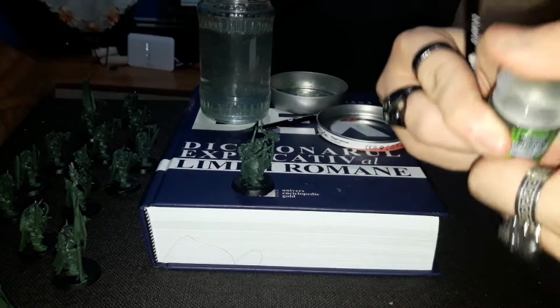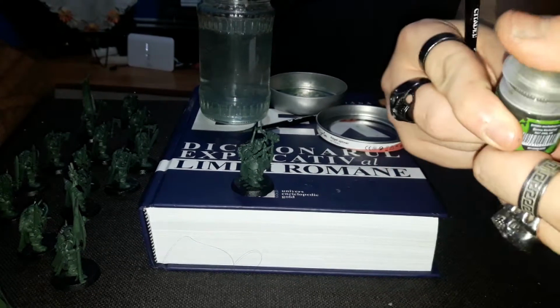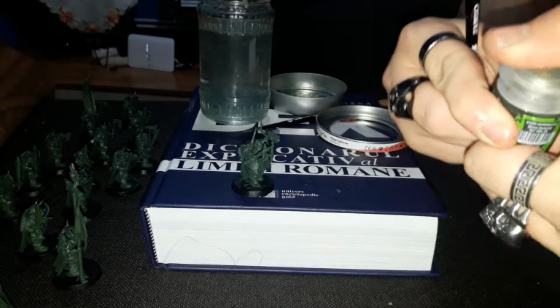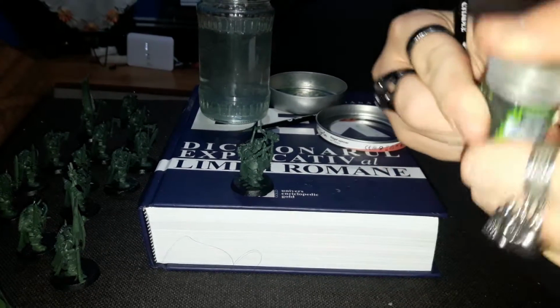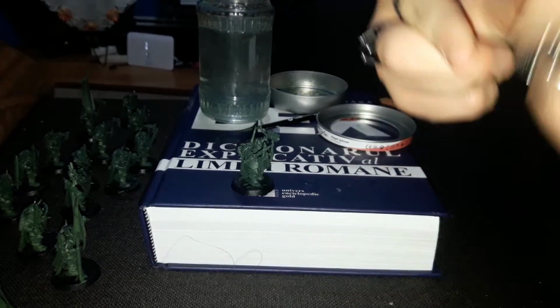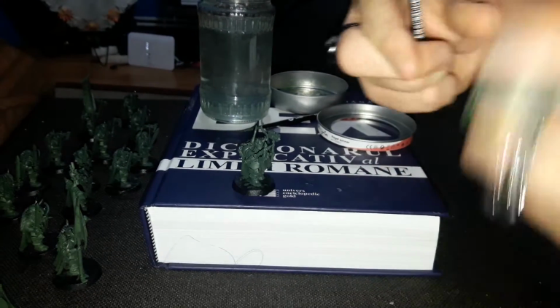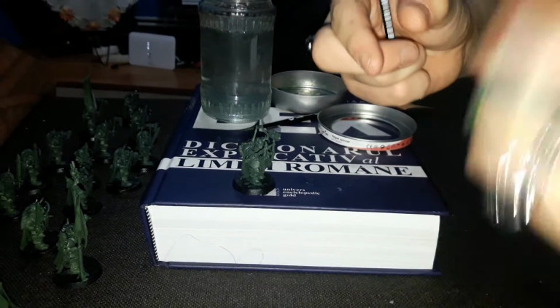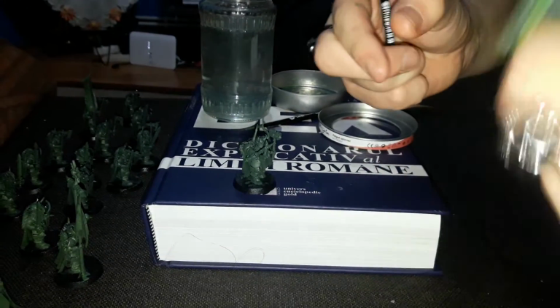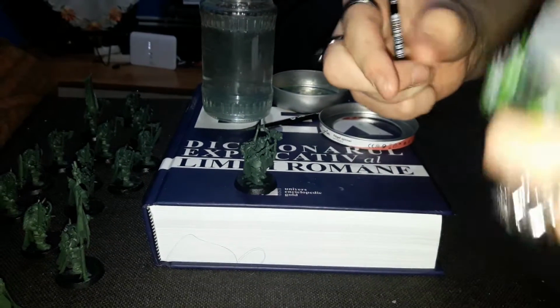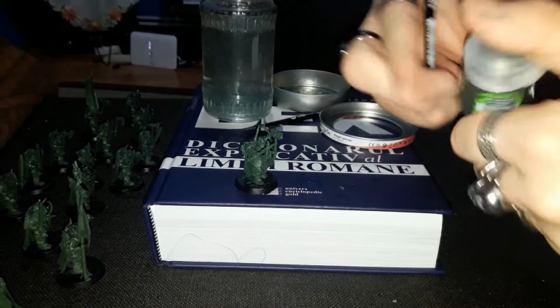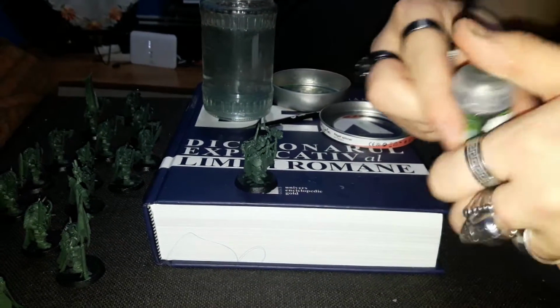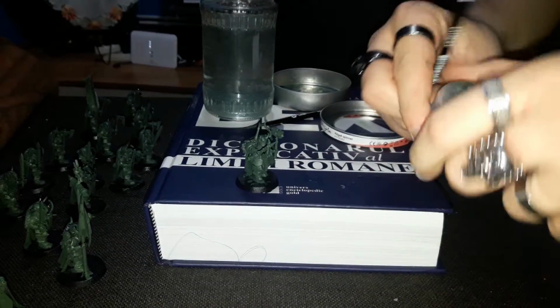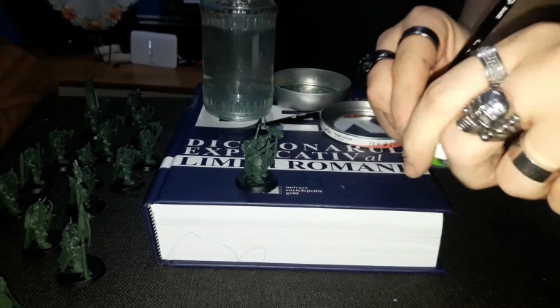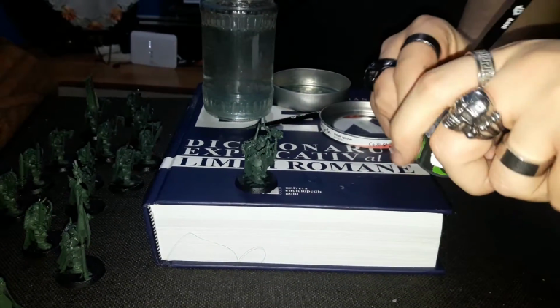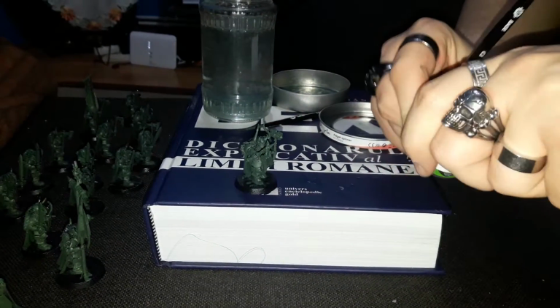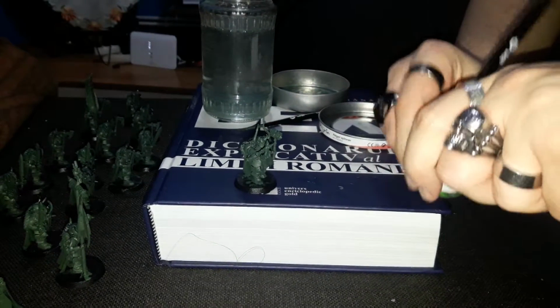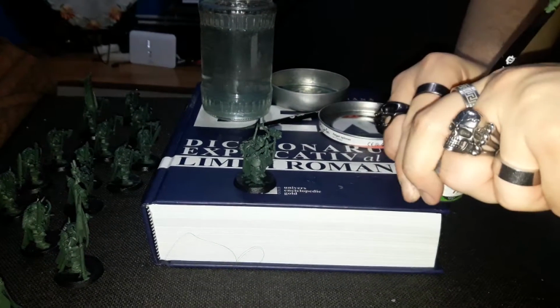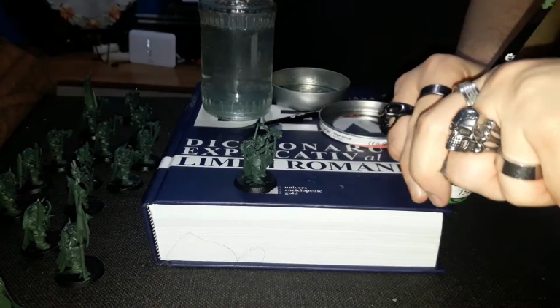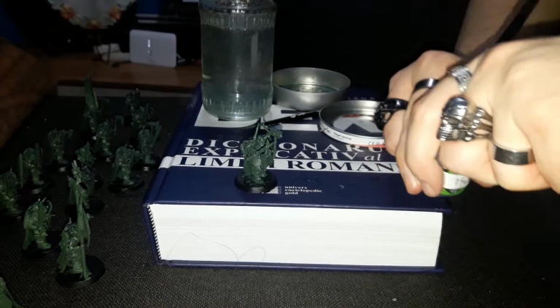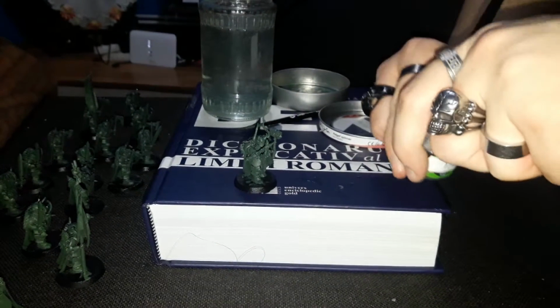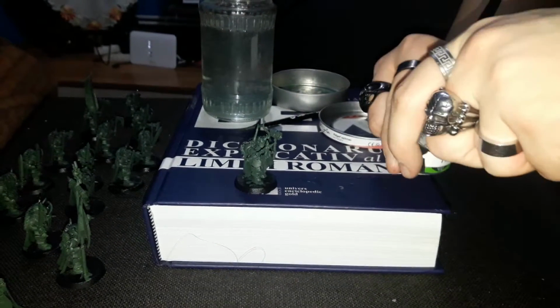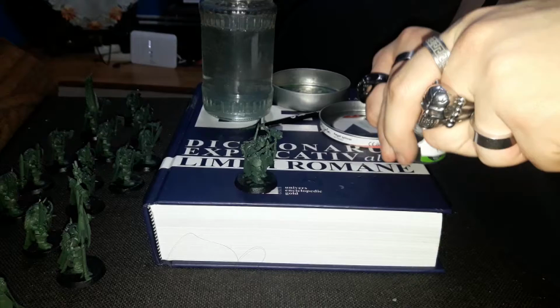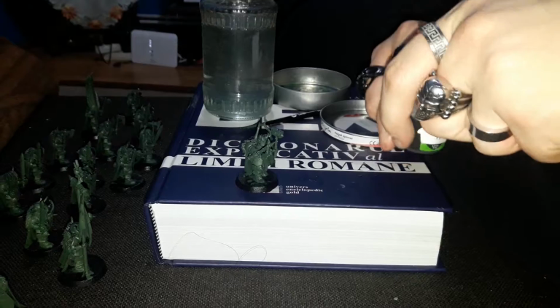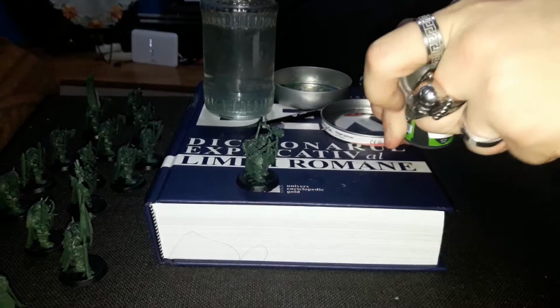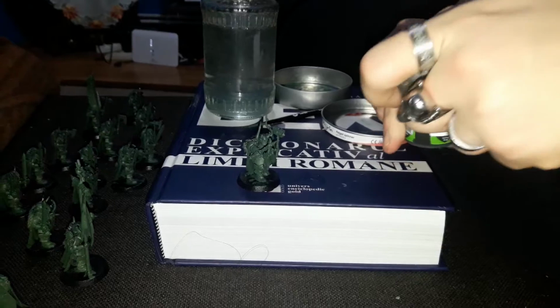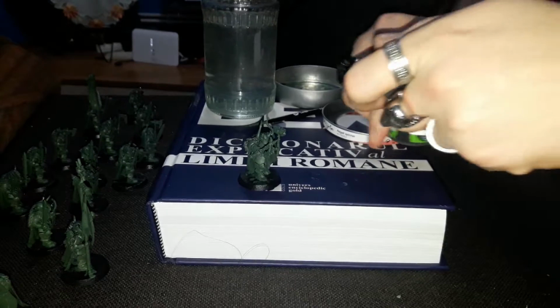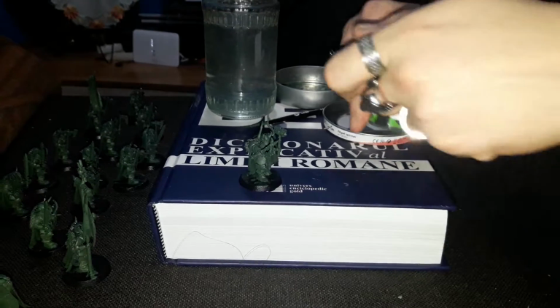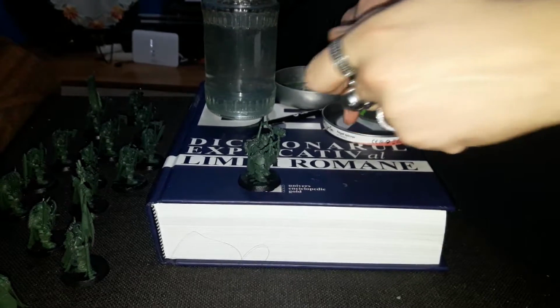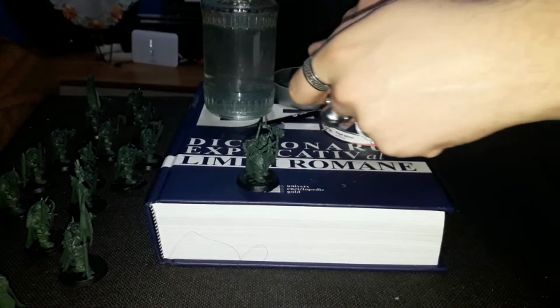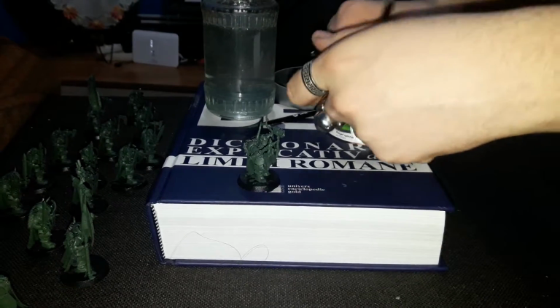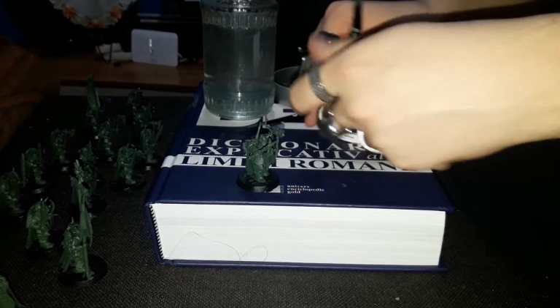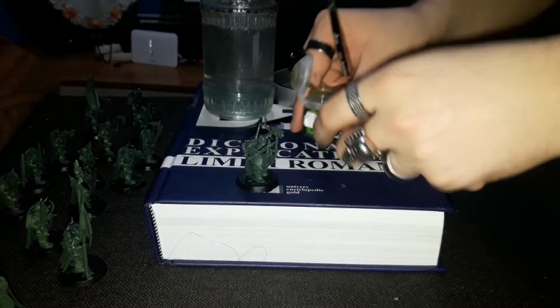Before opening it, shake it. I'm not sure why, but it helps.